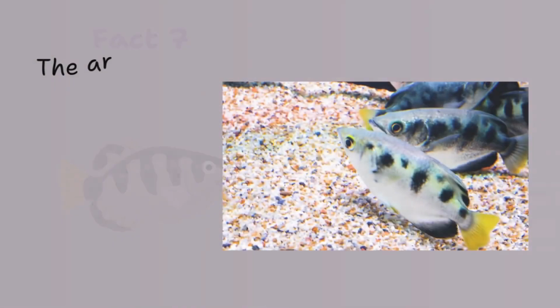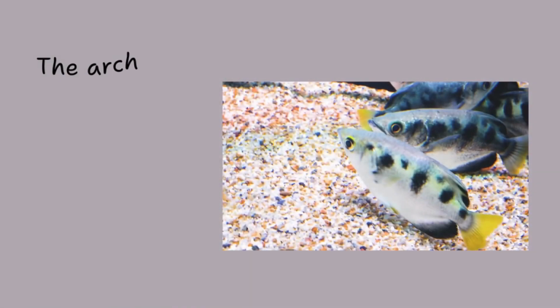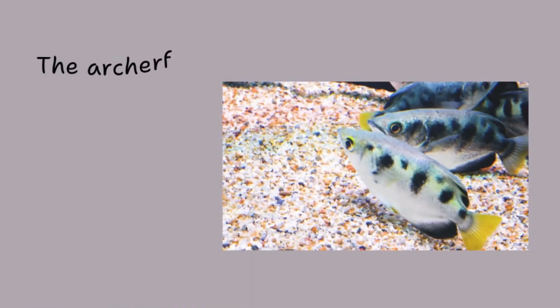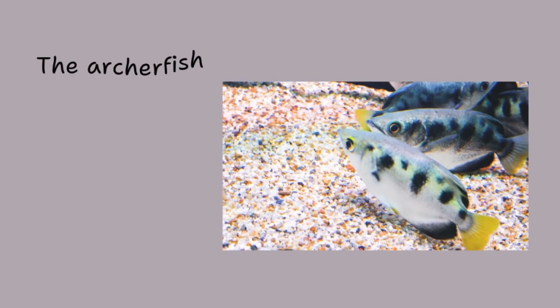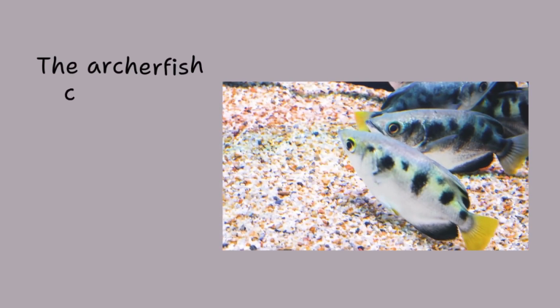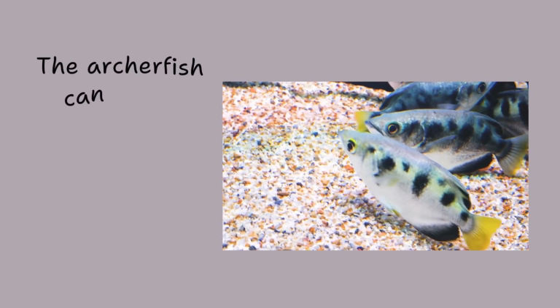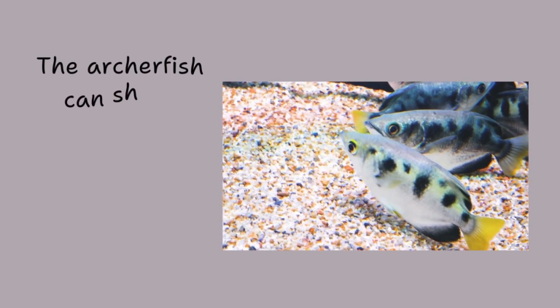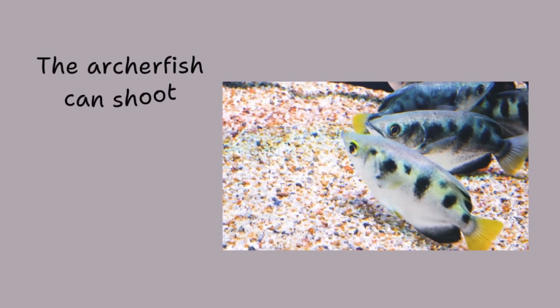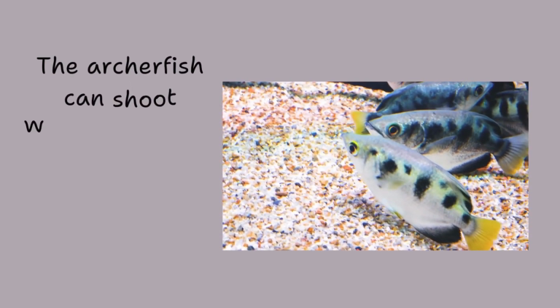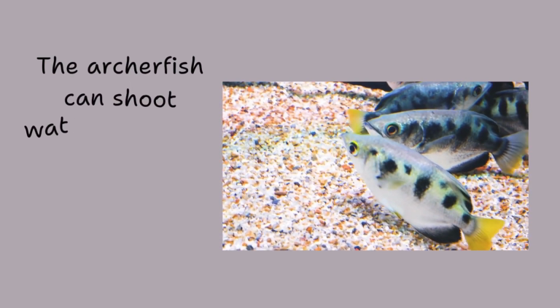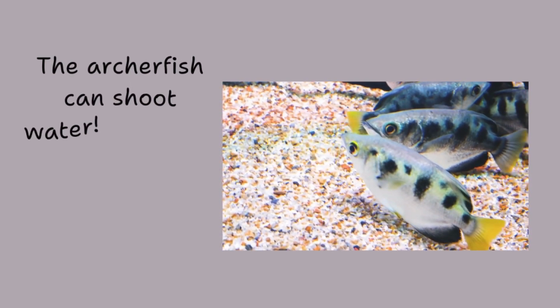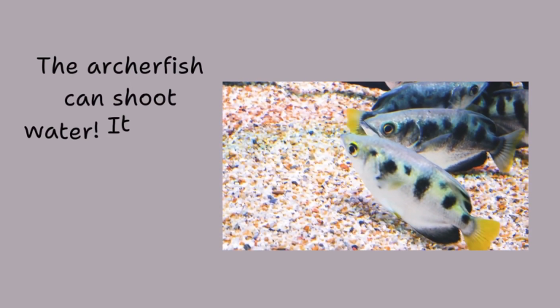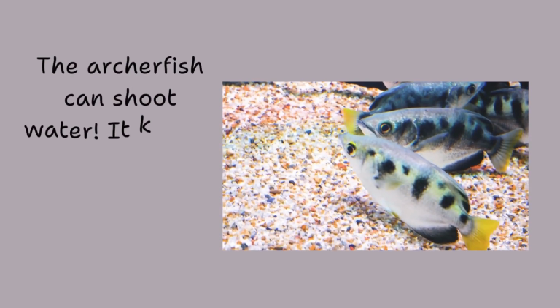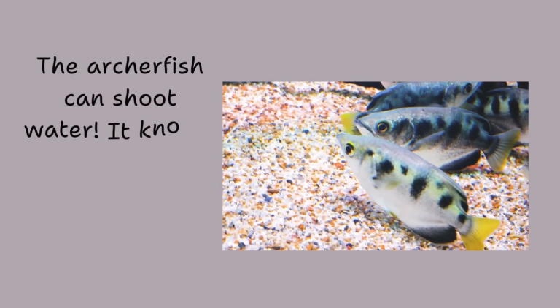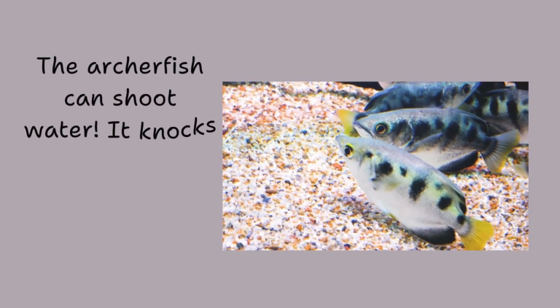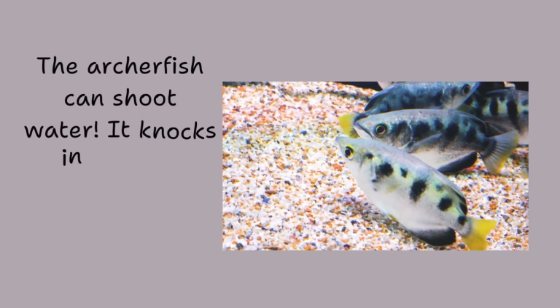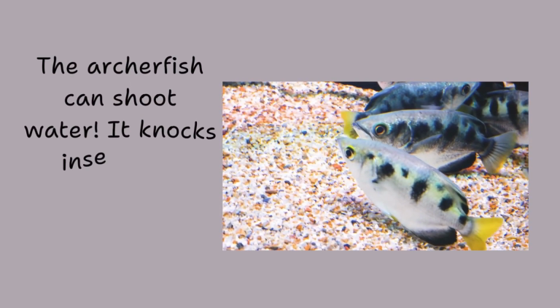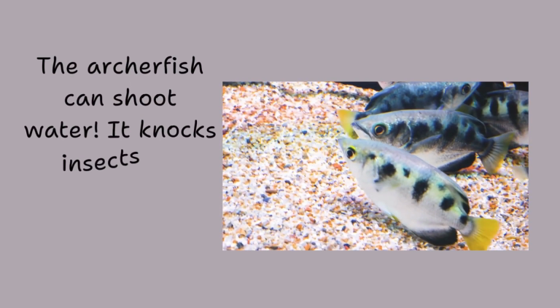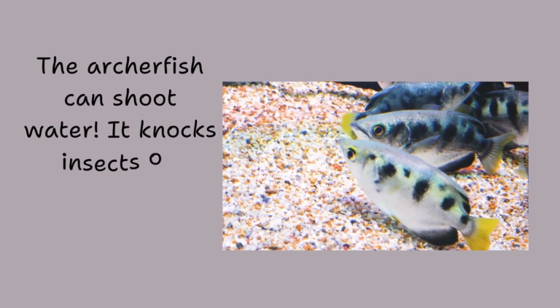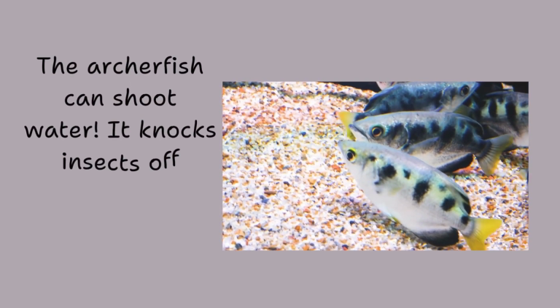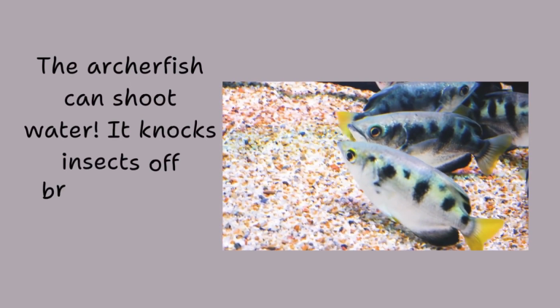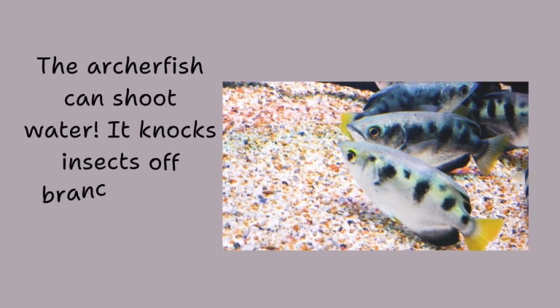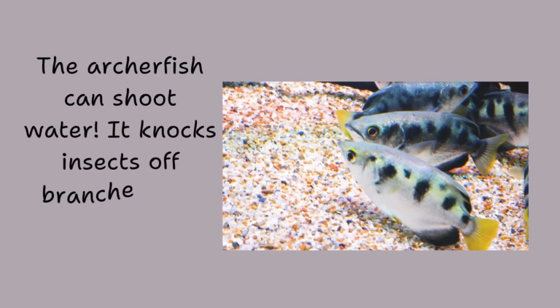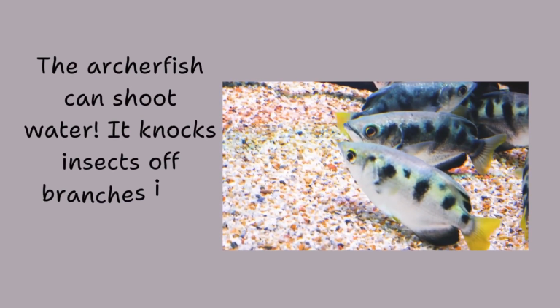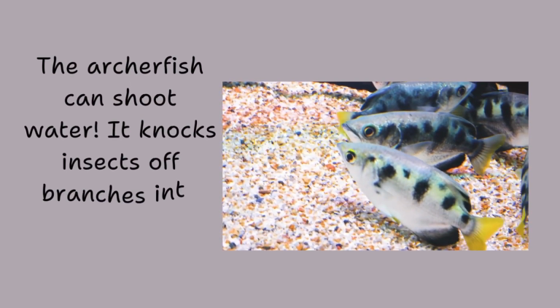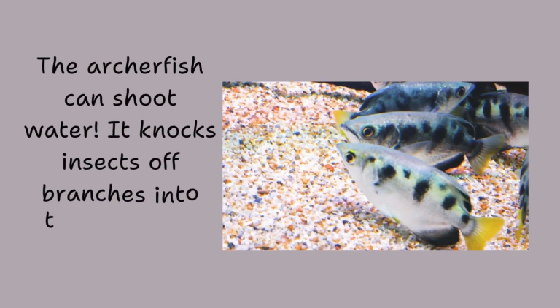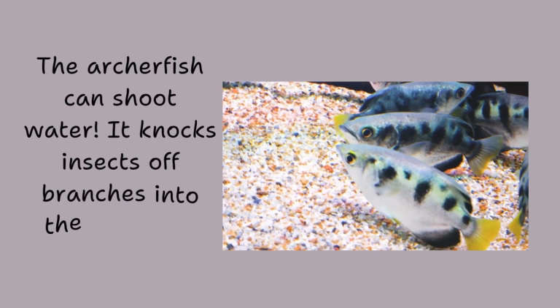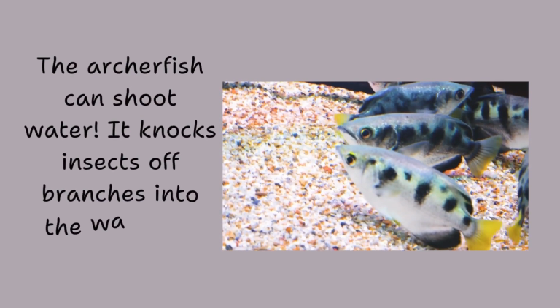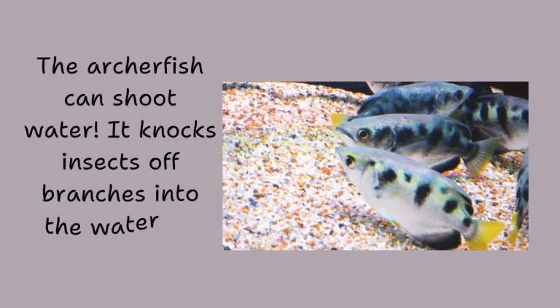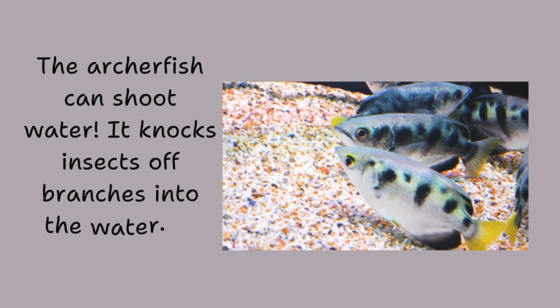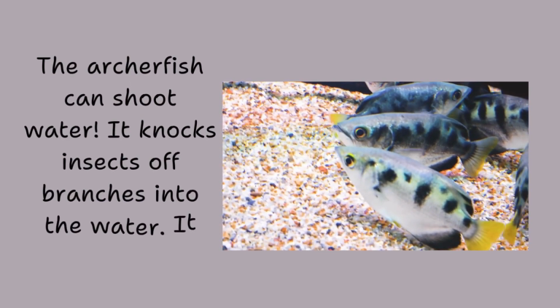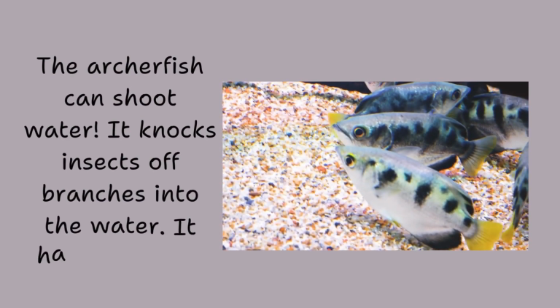The archerfish can shoot water. It knocks insects off branches into the water. It has great aim.